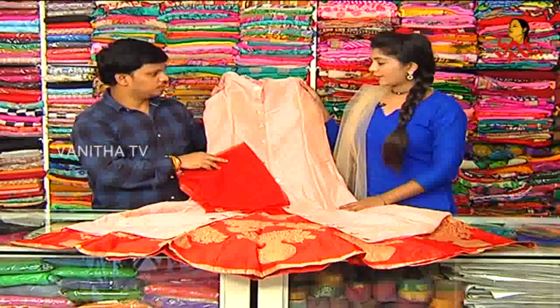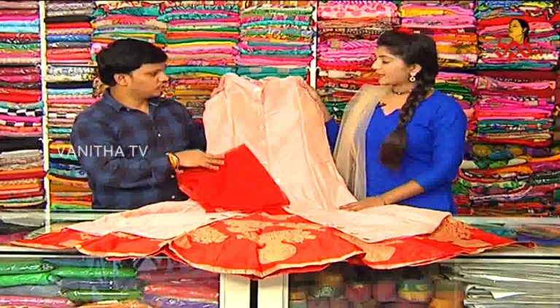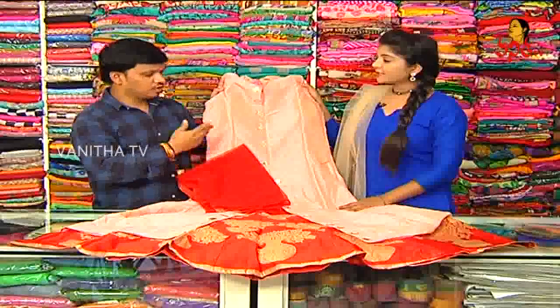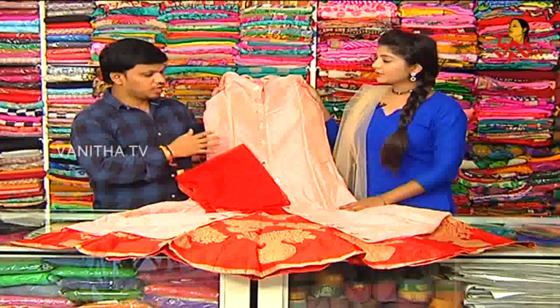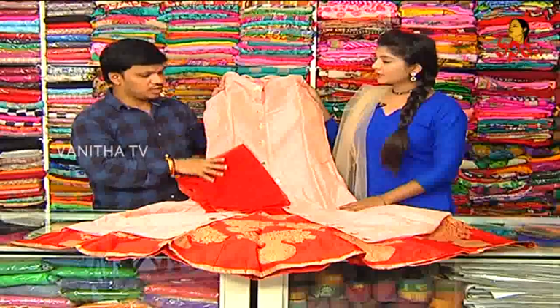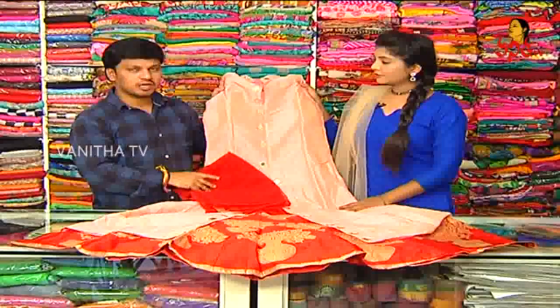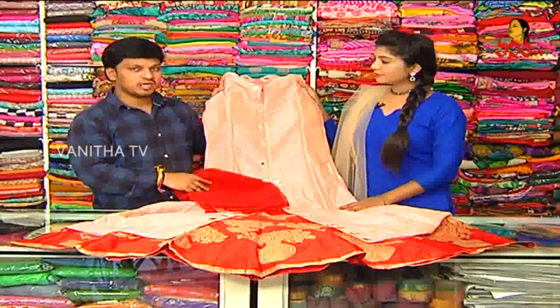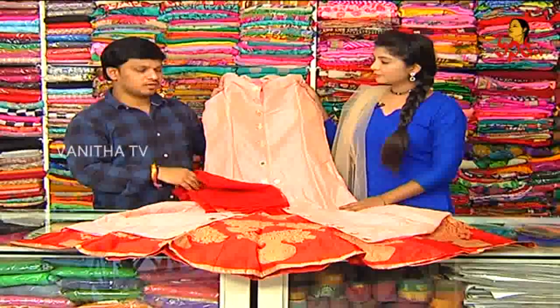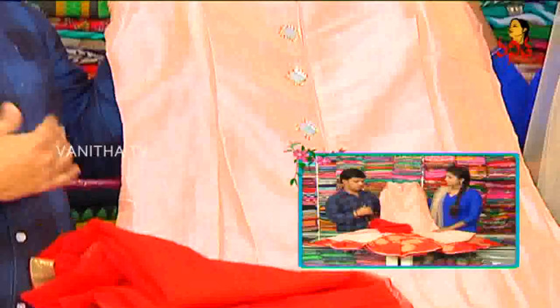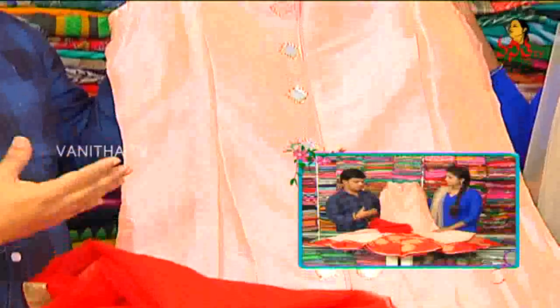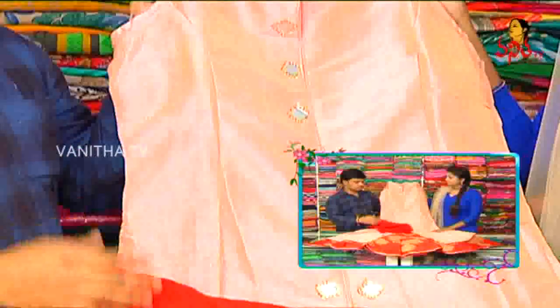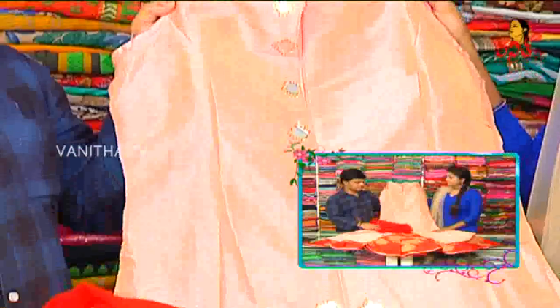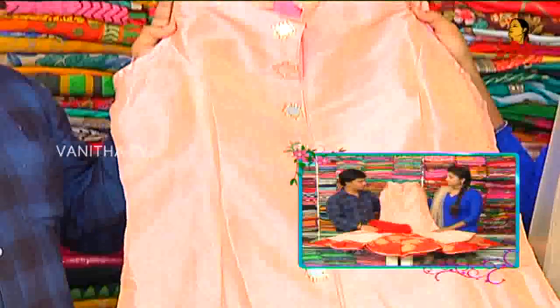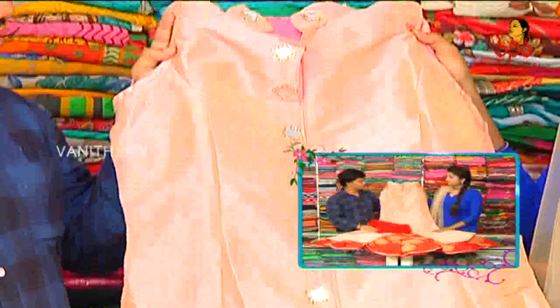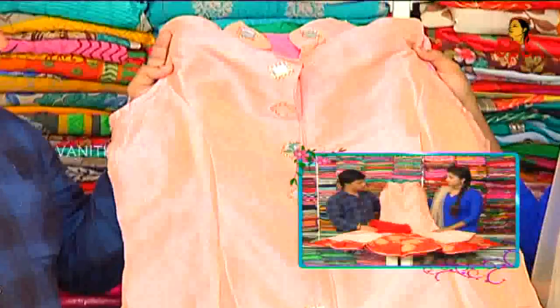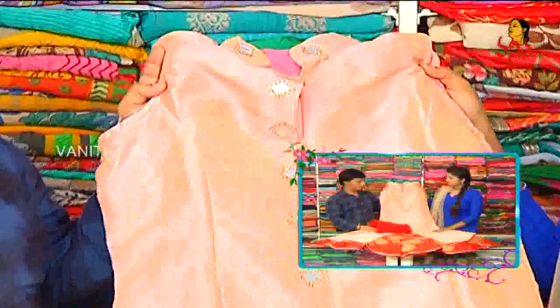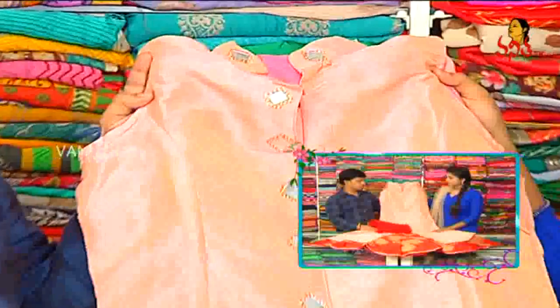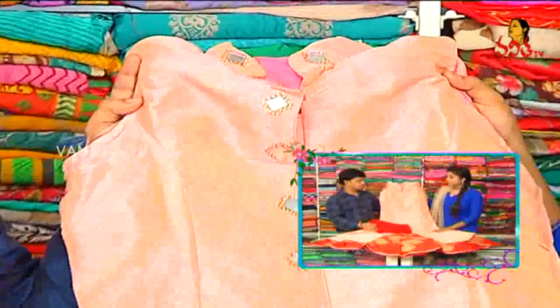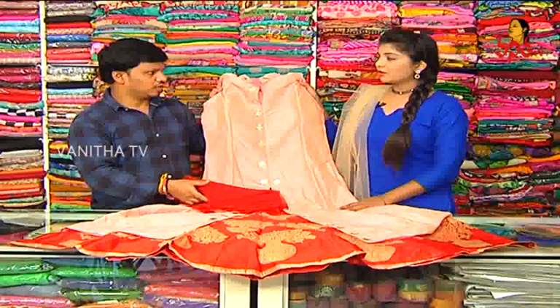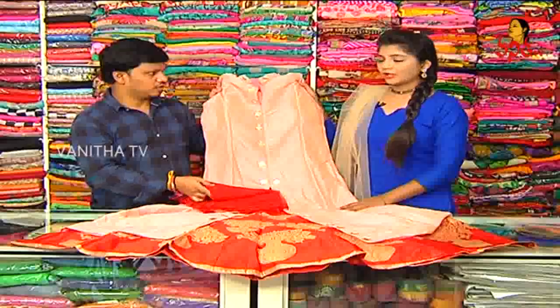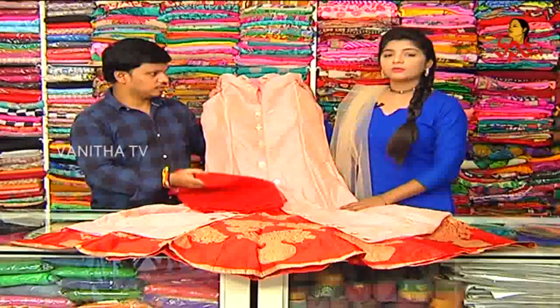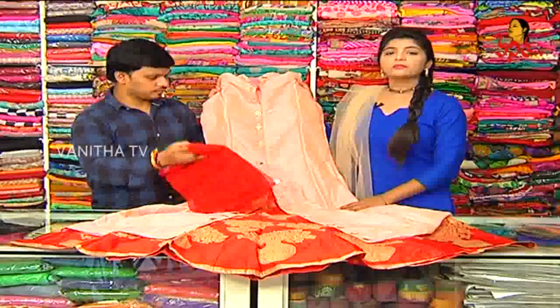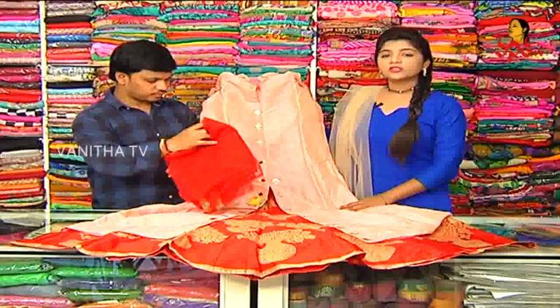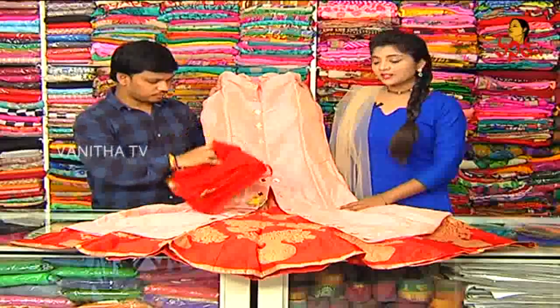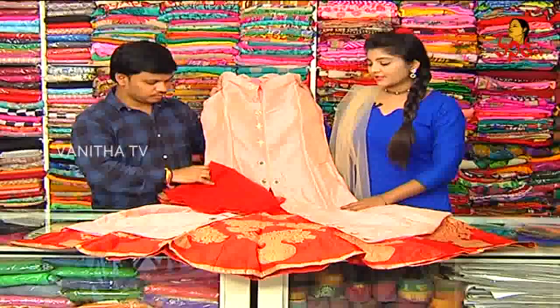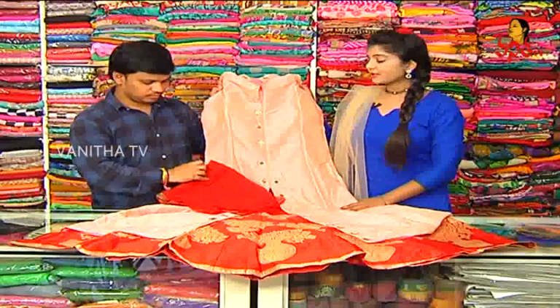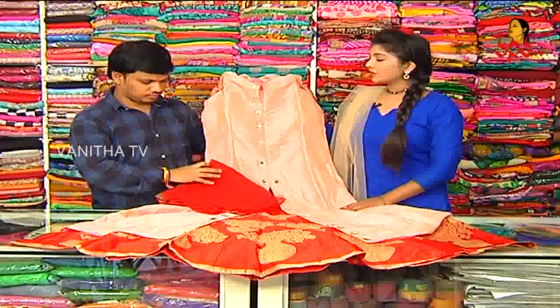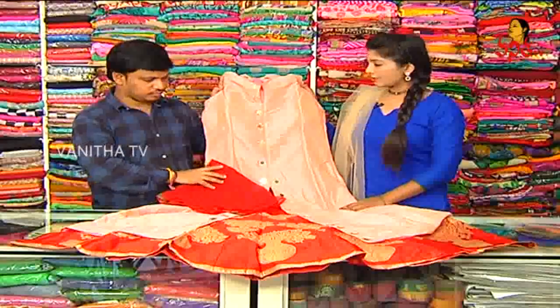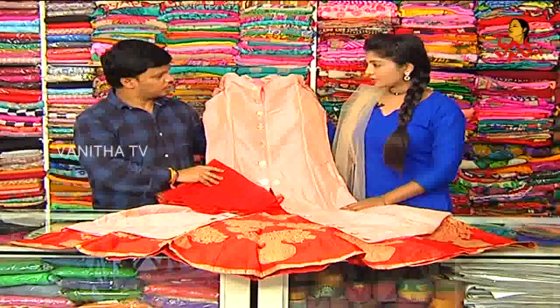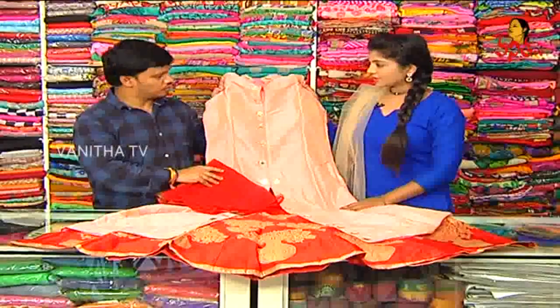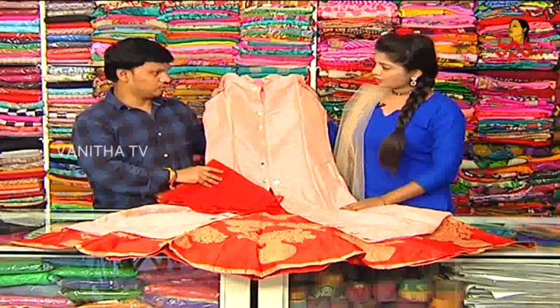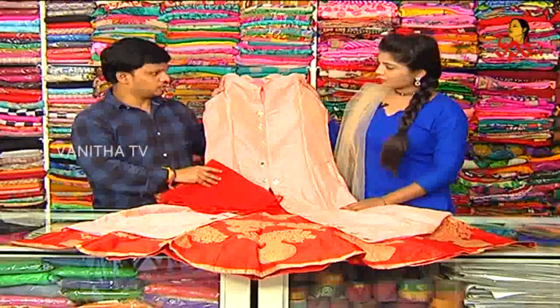What price is it? This dress is about 1,000 rupees. We also have an offer for 1,000 rupees.